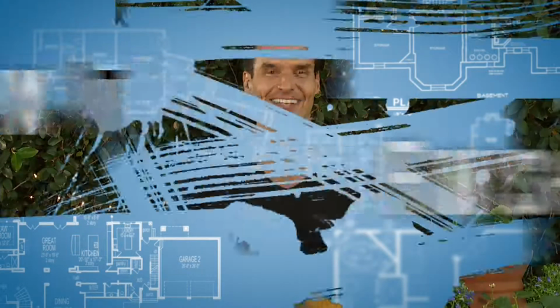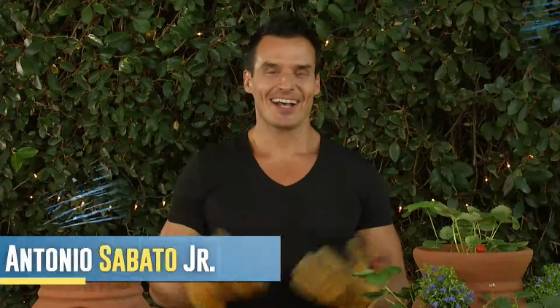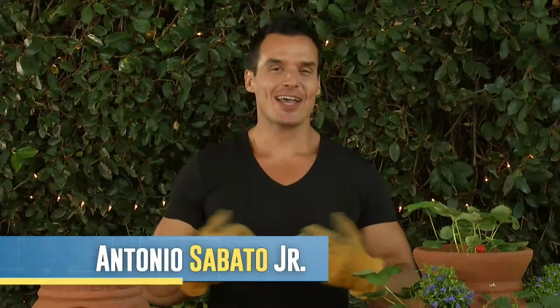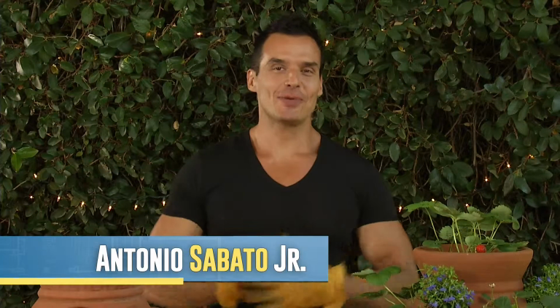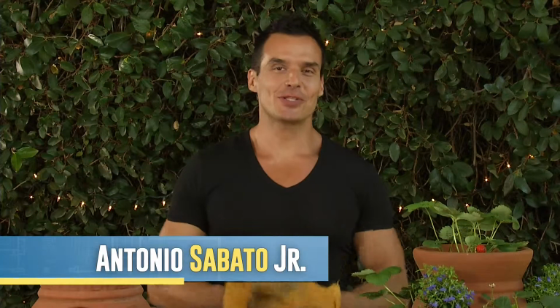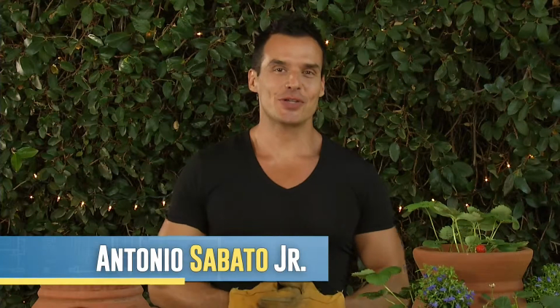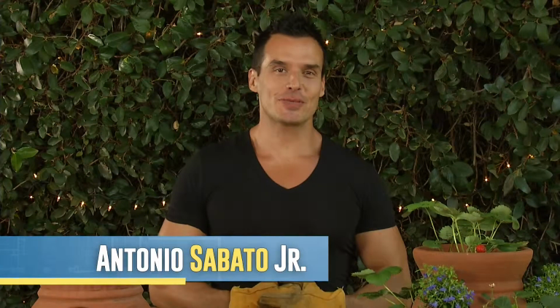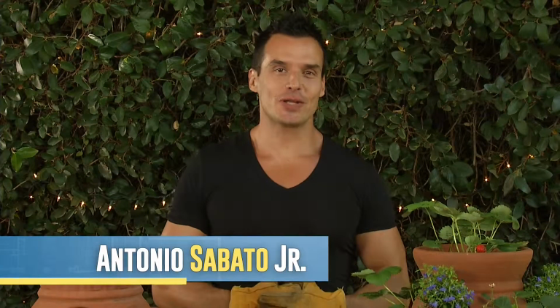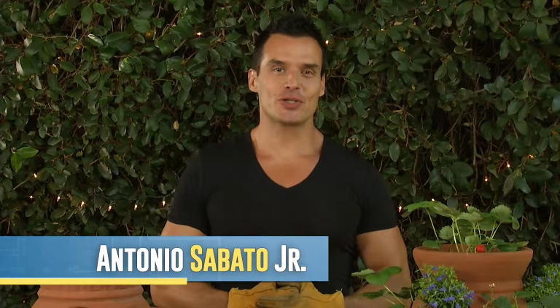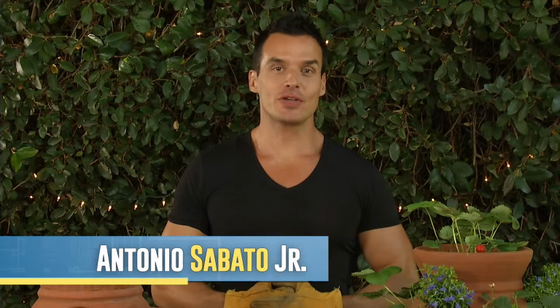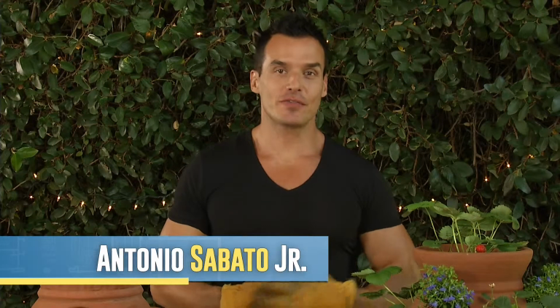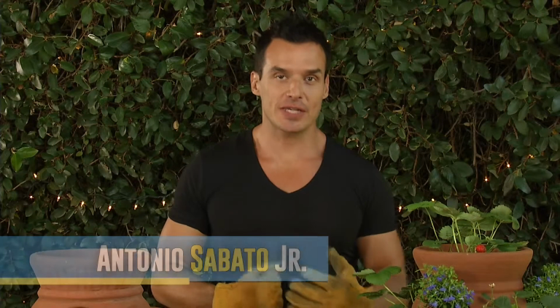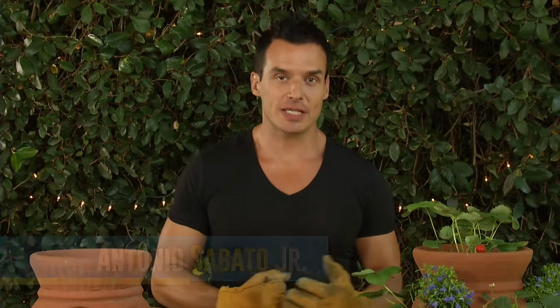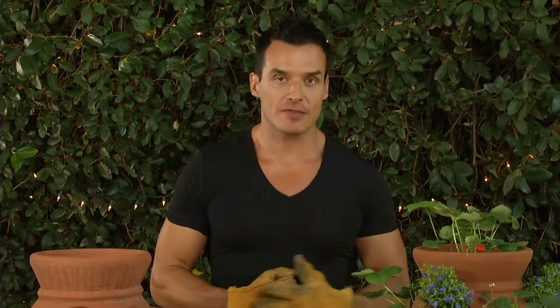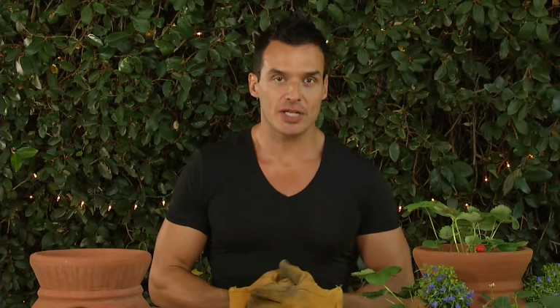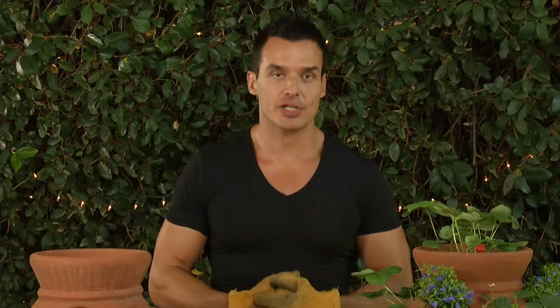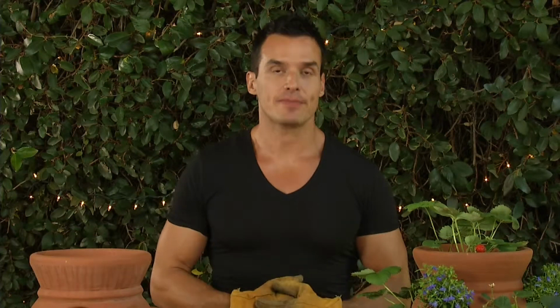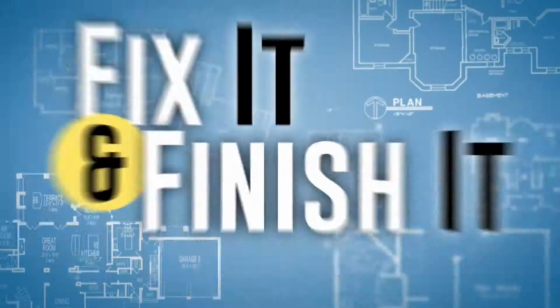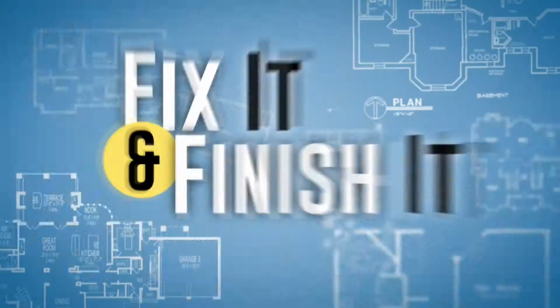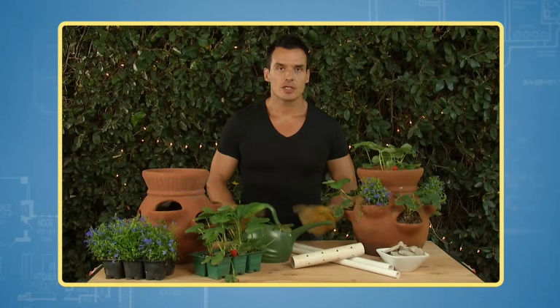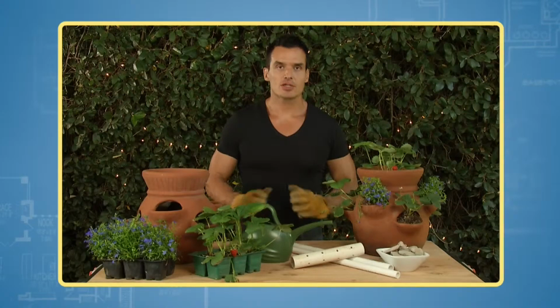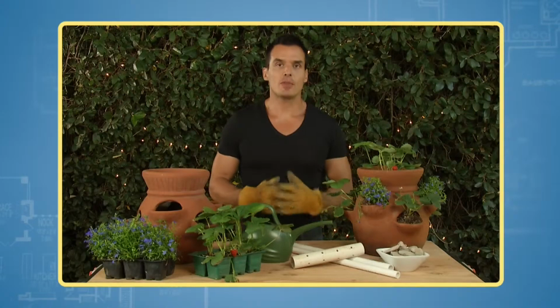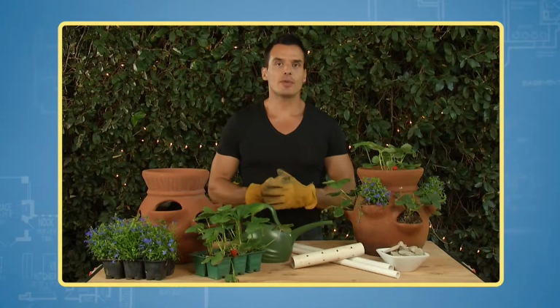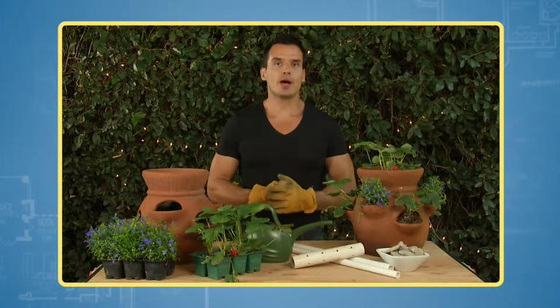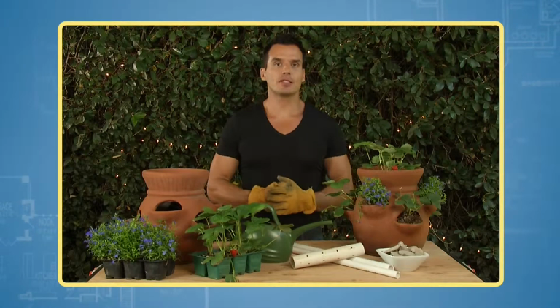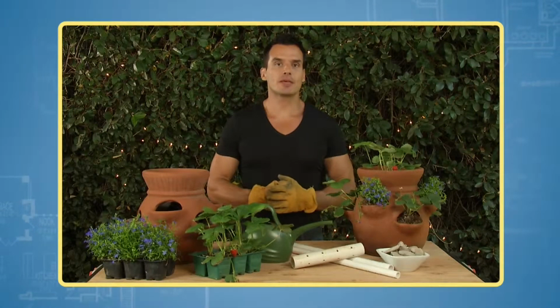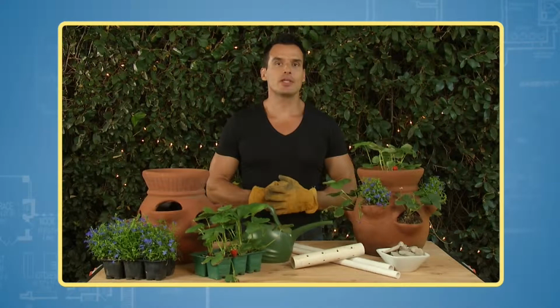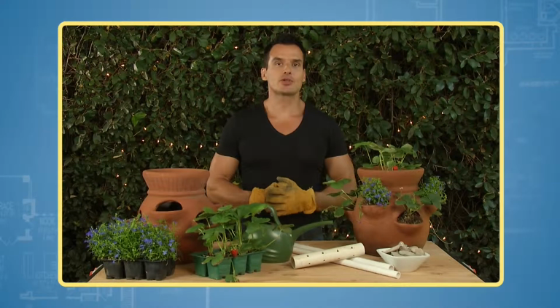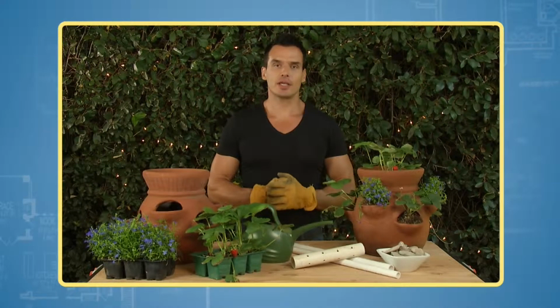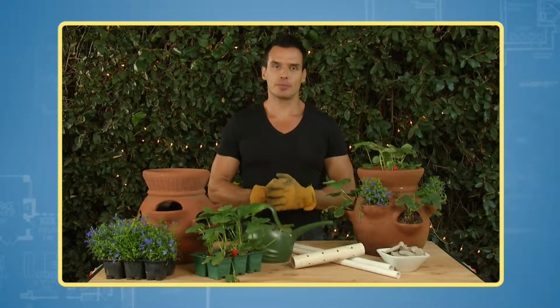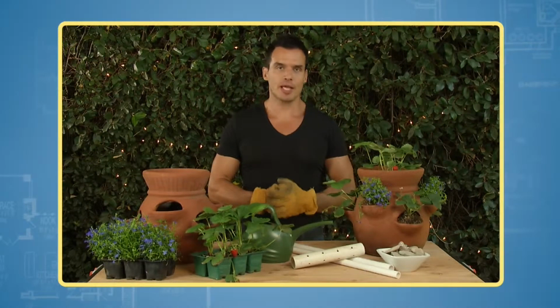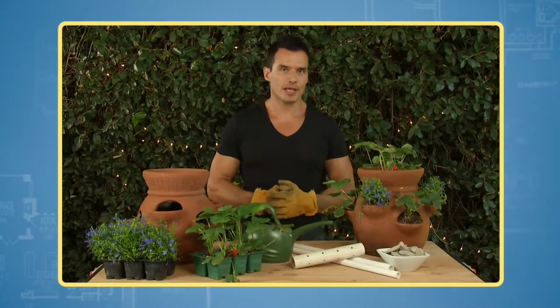Hi, I'm Antonio Cibata Jr. for Fix It and Finish It. Strawberry pots can be tricky to plant.